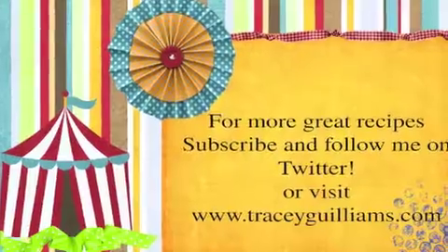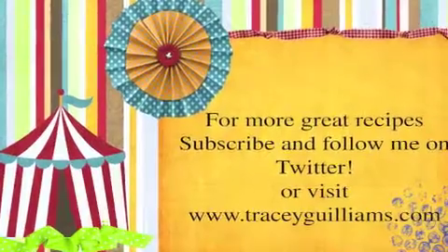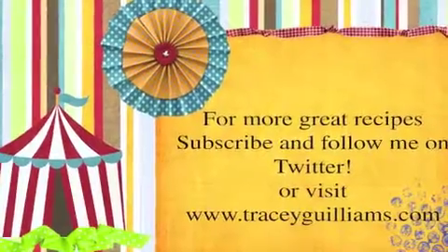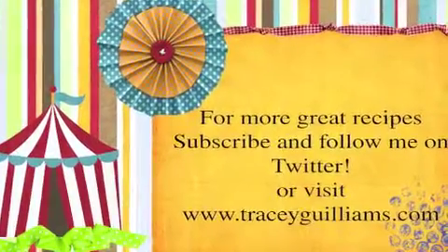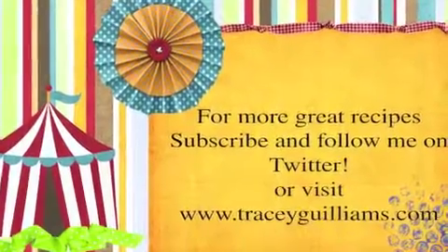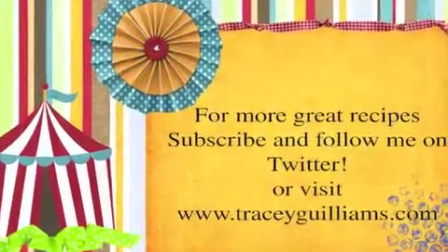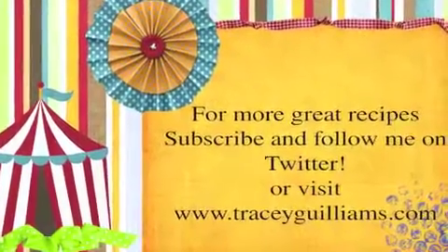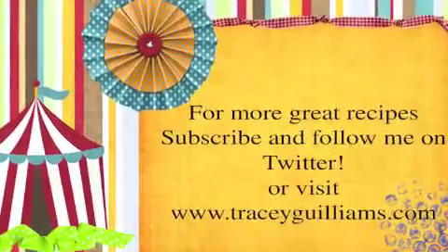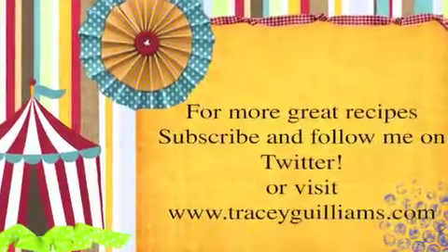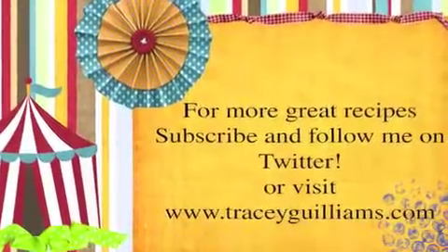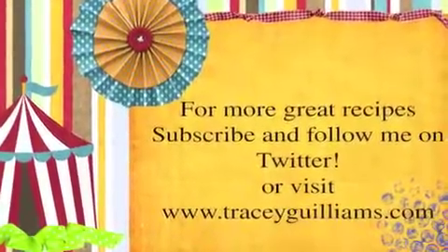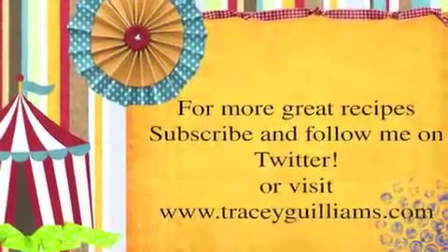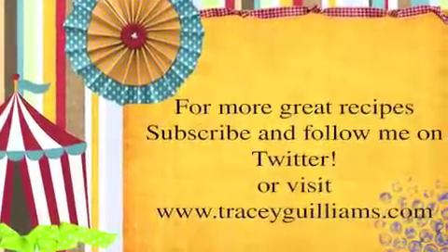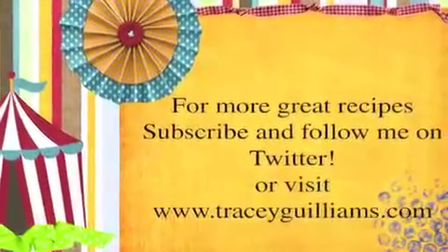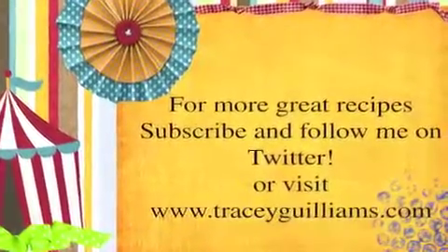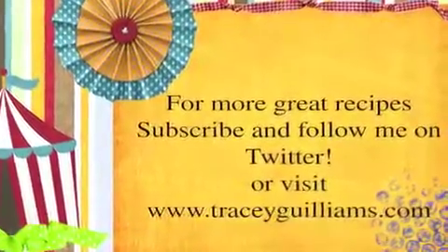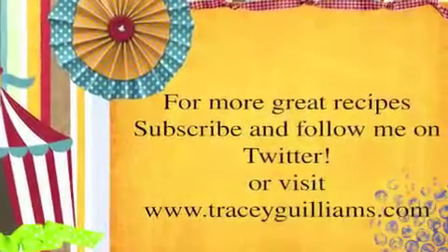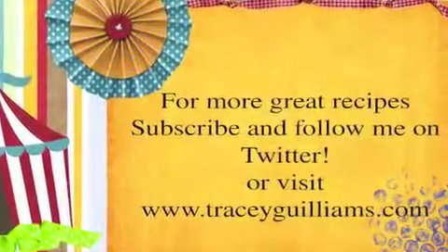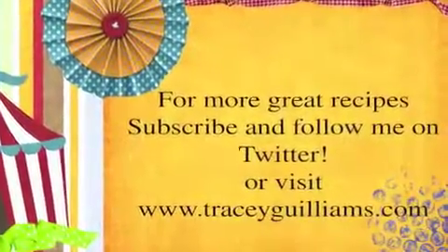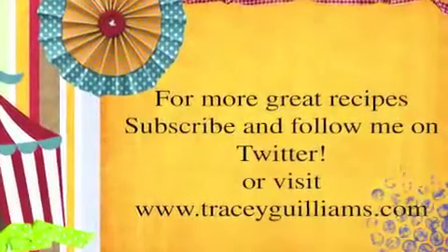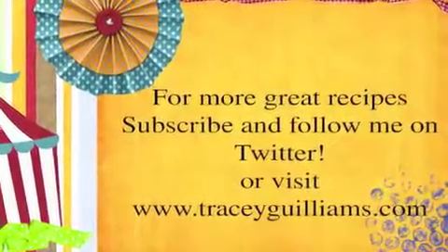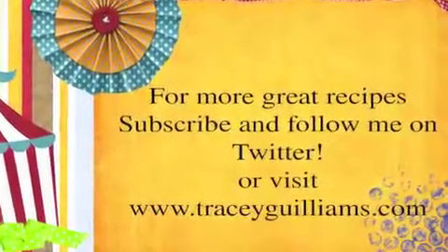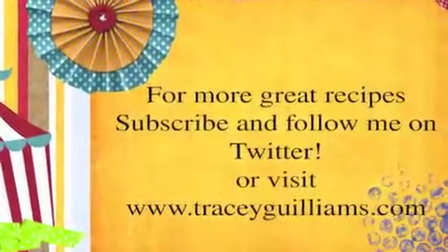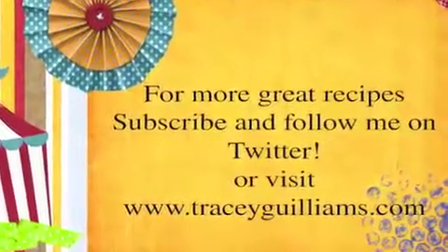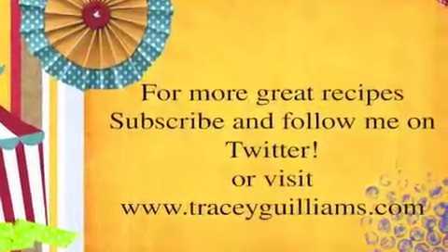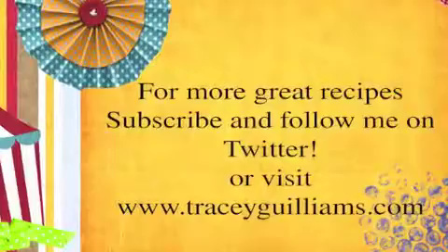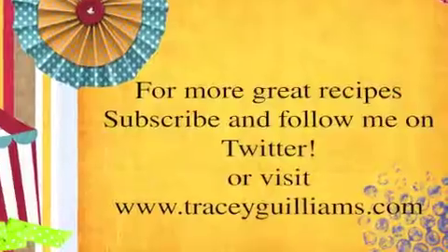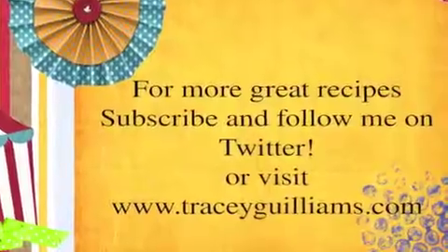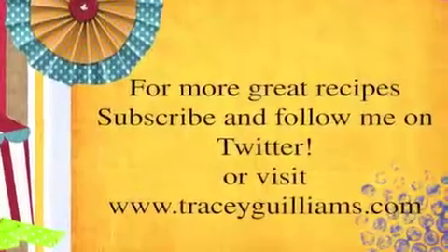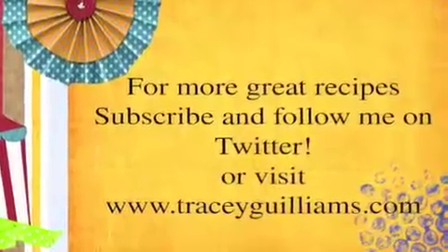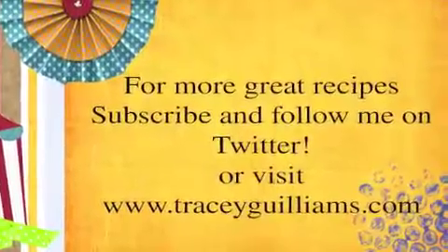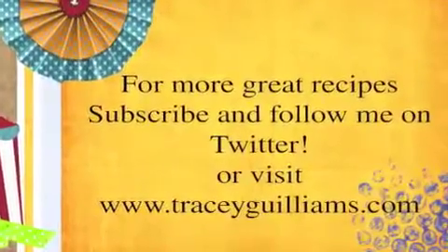If you'd like to join me and find other great recipes, follow me on Twitter or at tracywilliams.com. Thanks for watching.